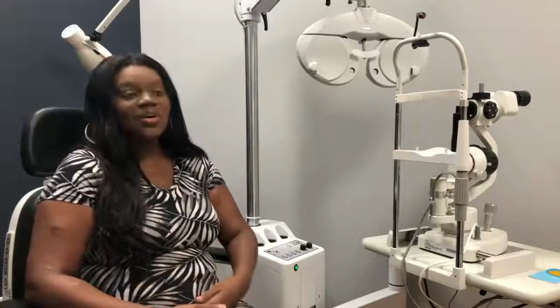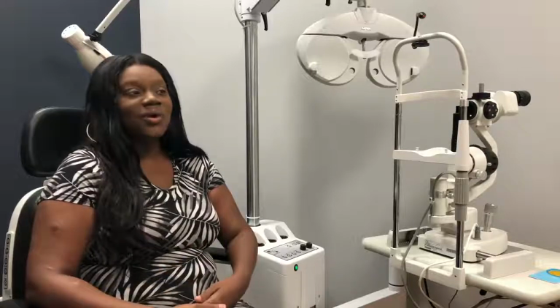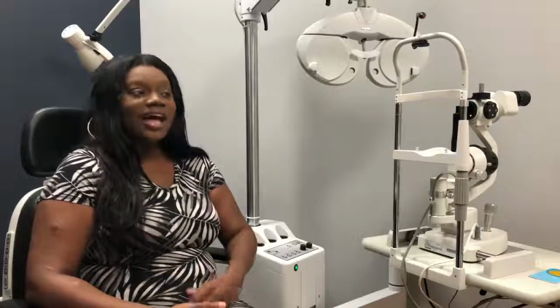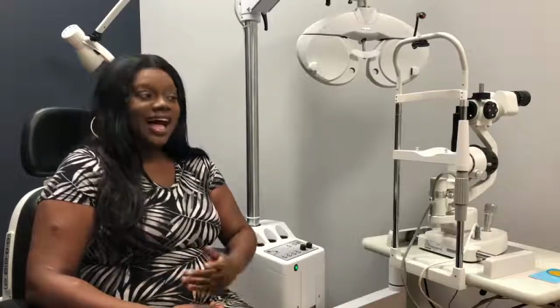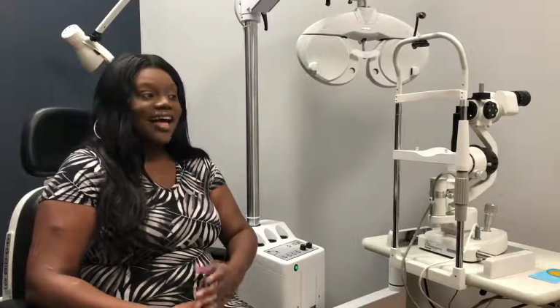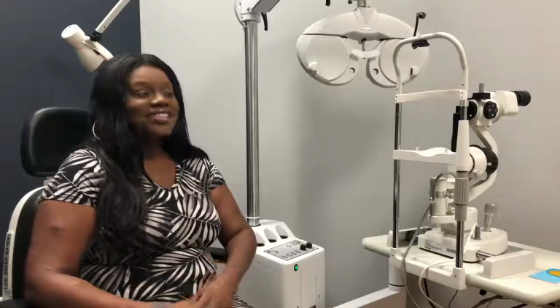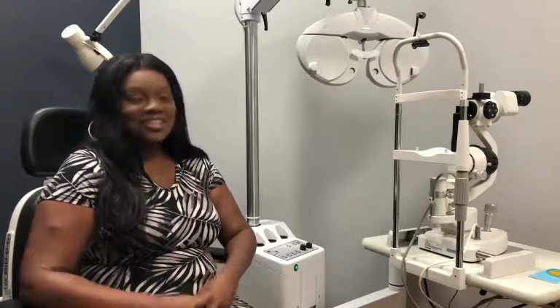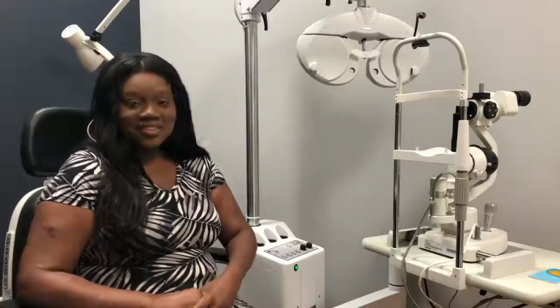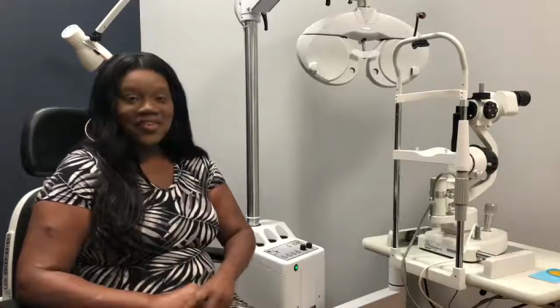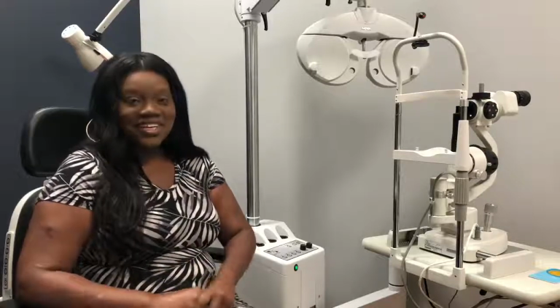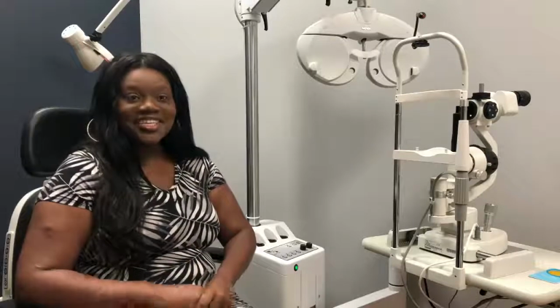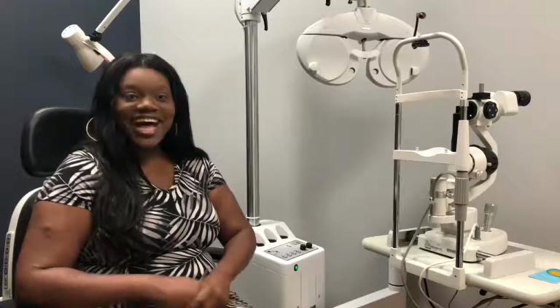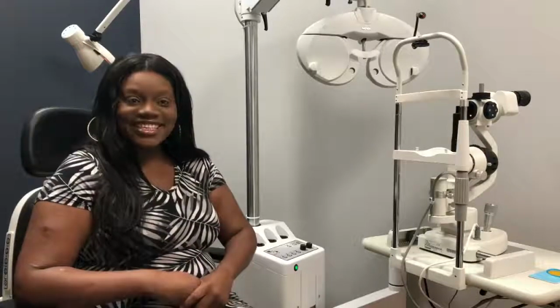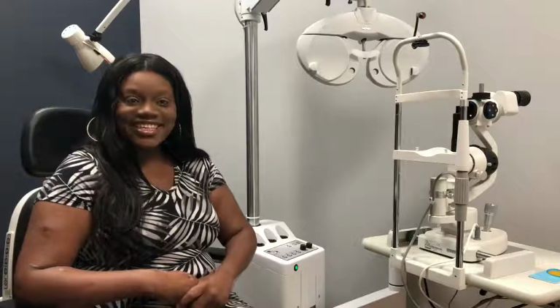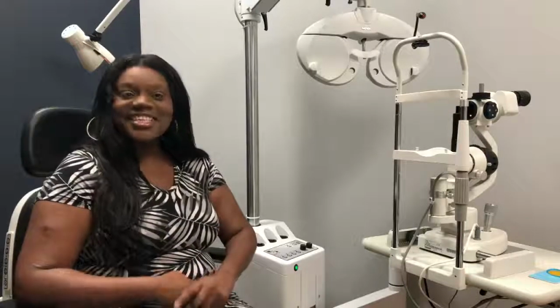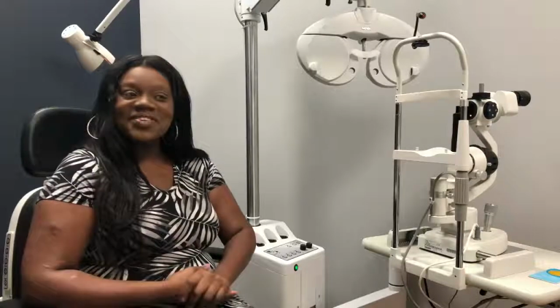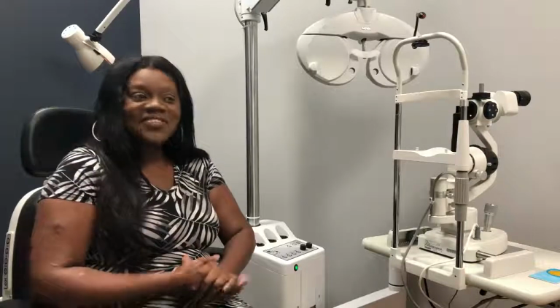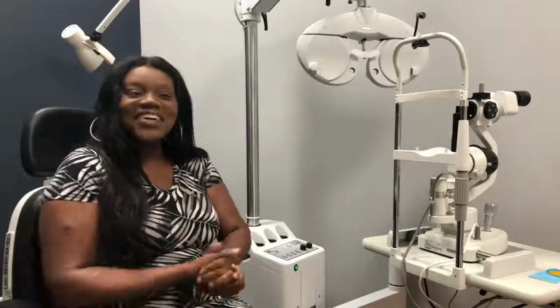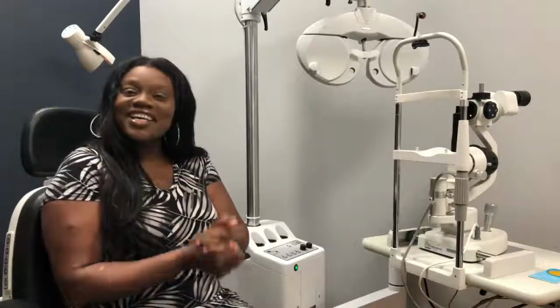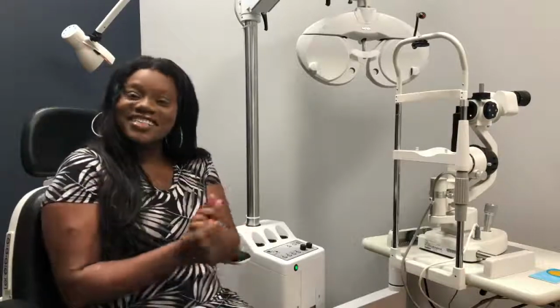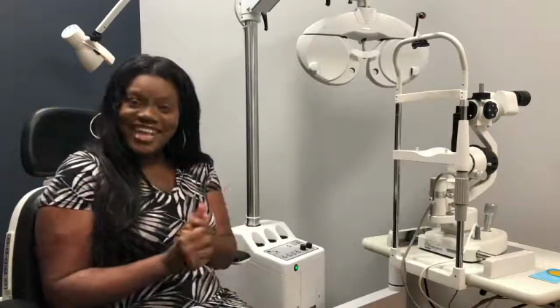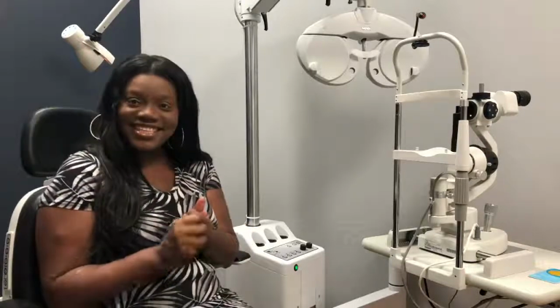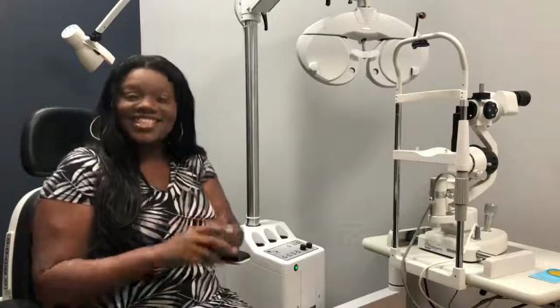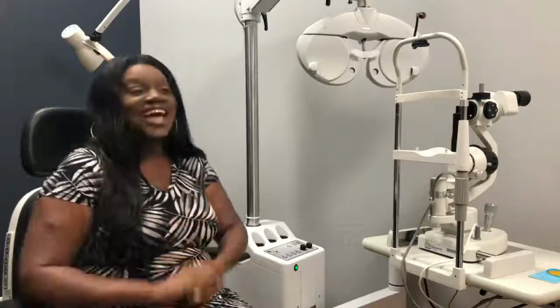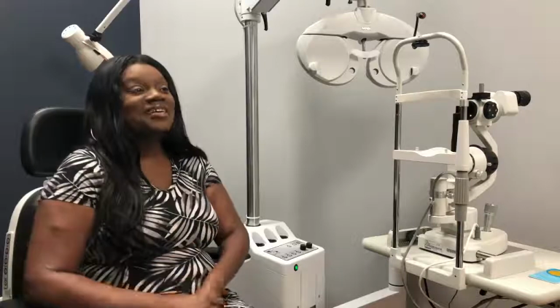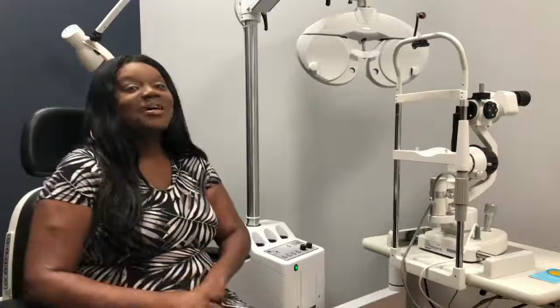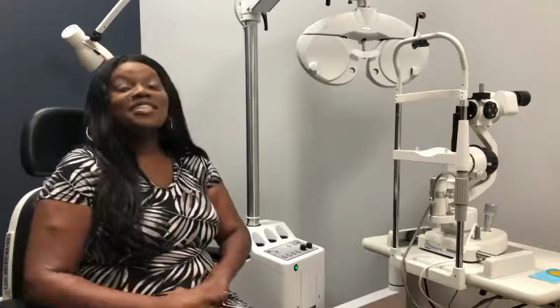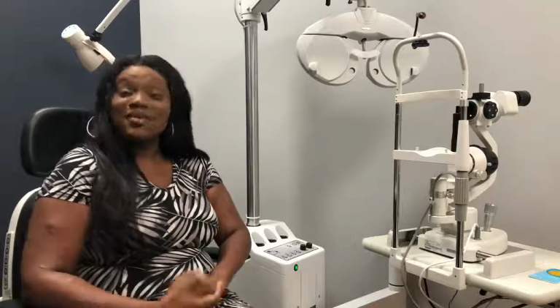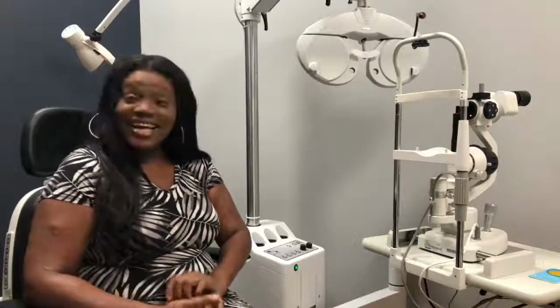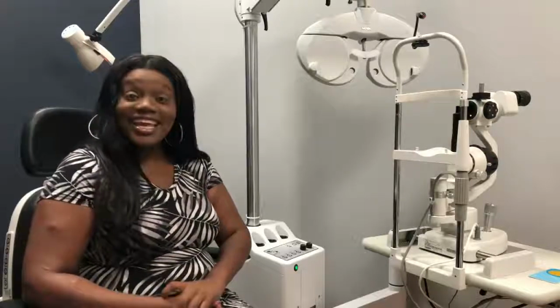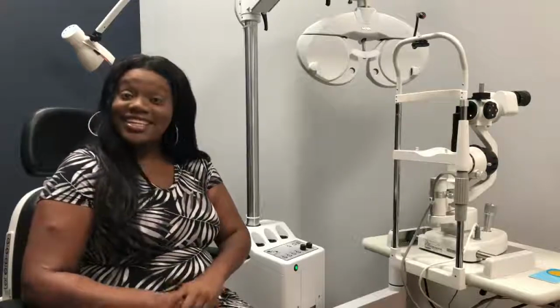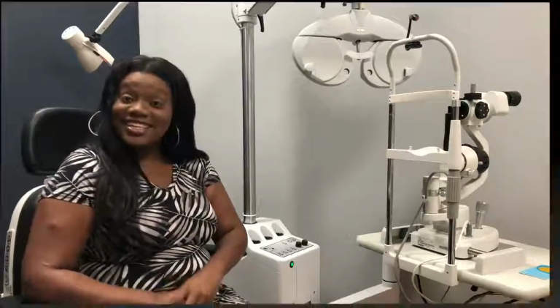So I started looking for another doctor and that's when I found Dr. Jackson. And I am so glad that I did.